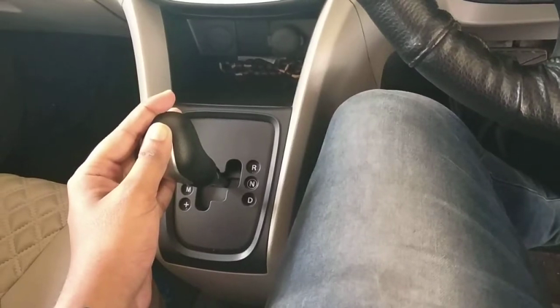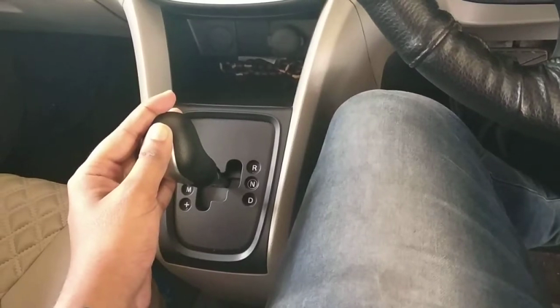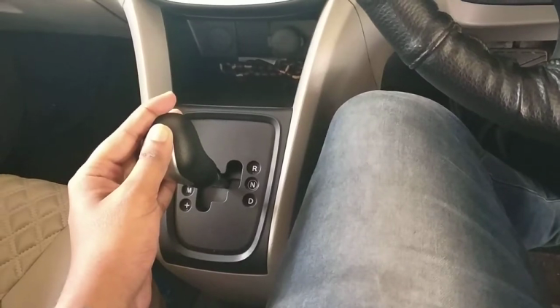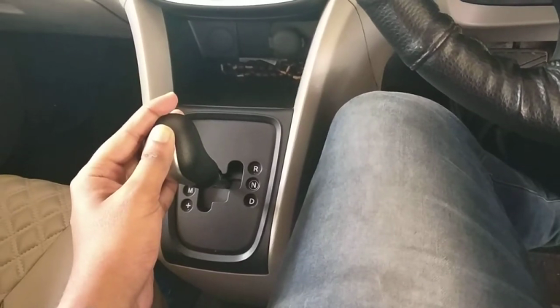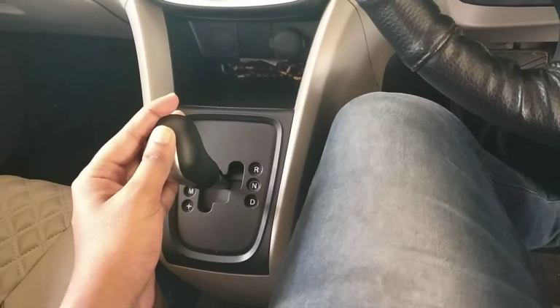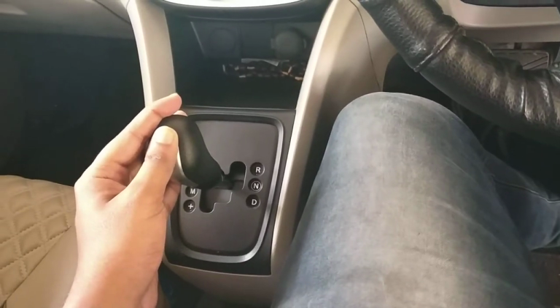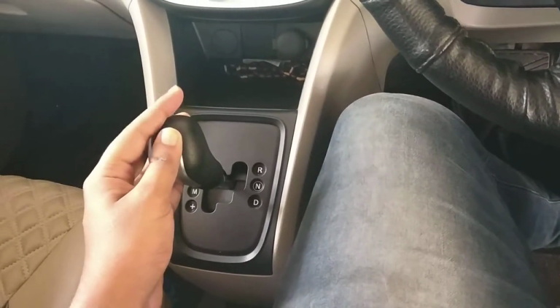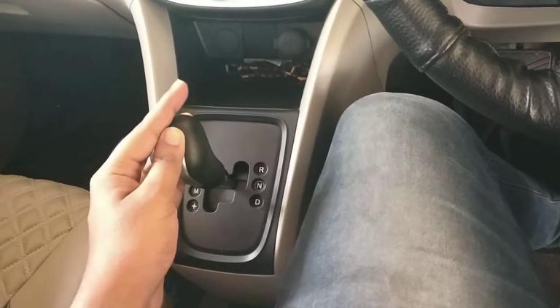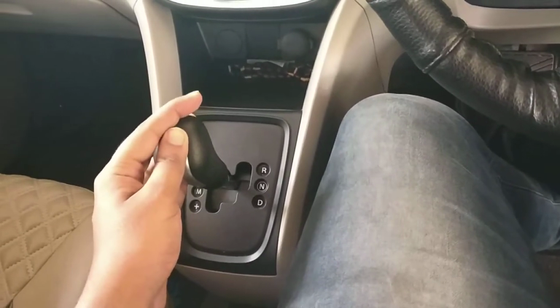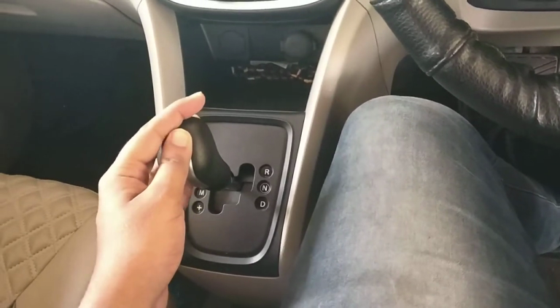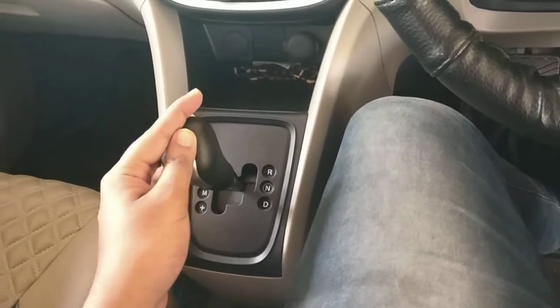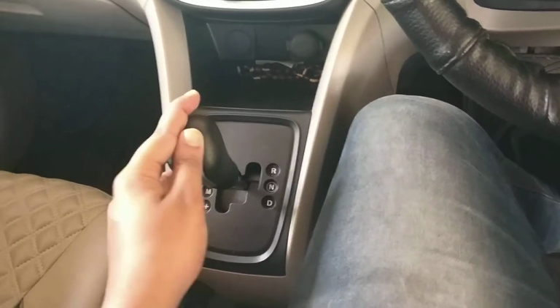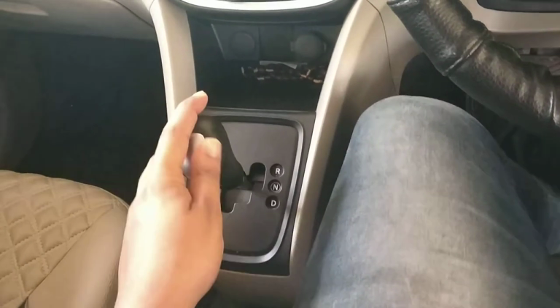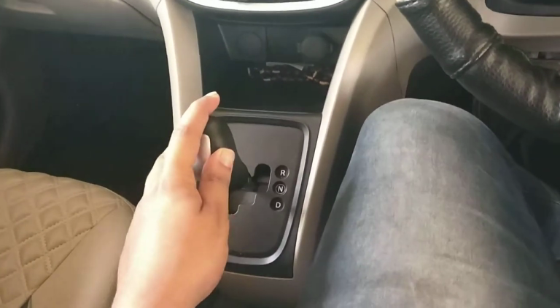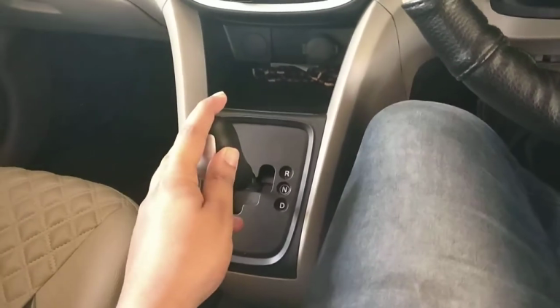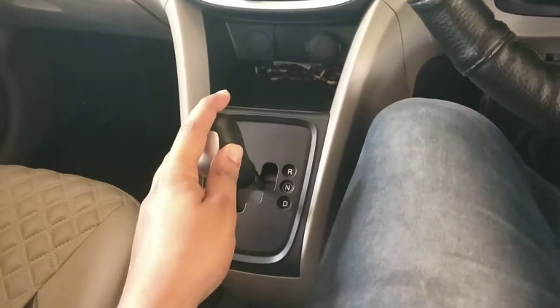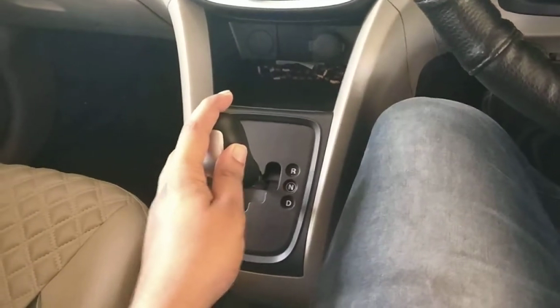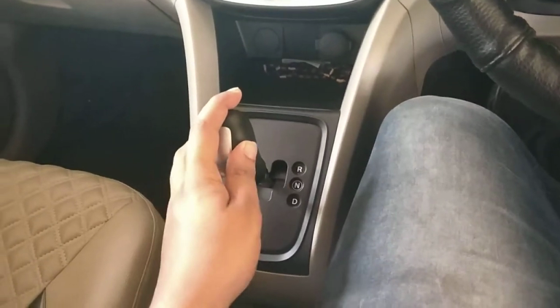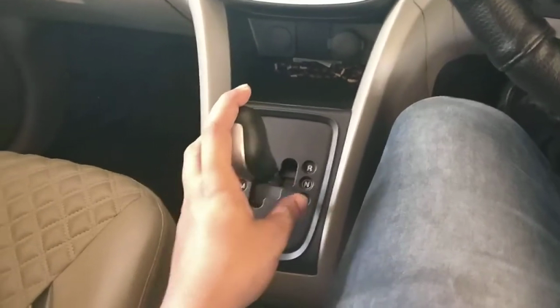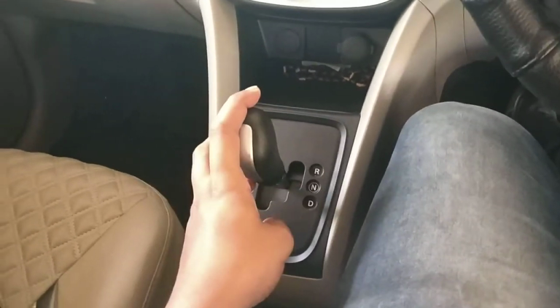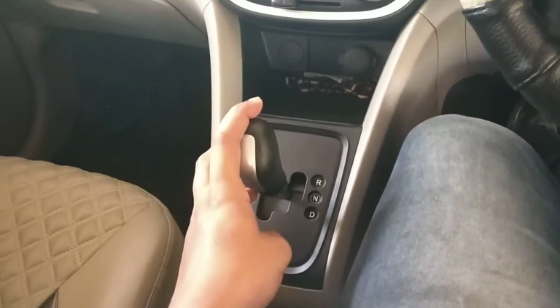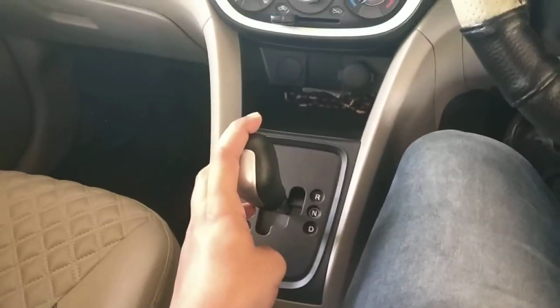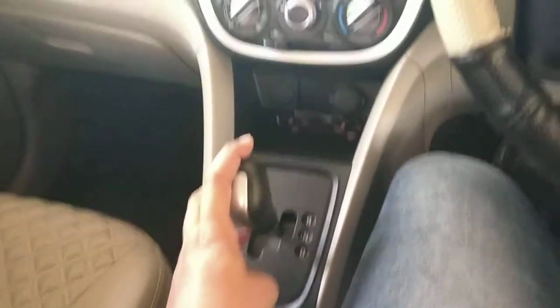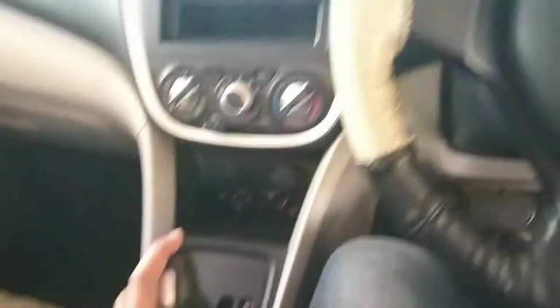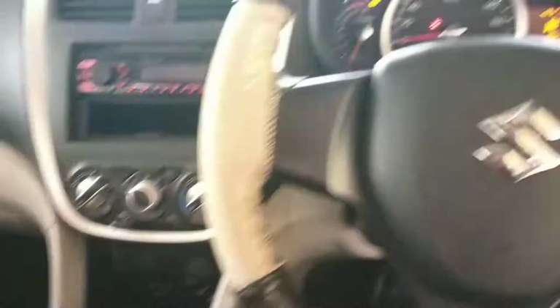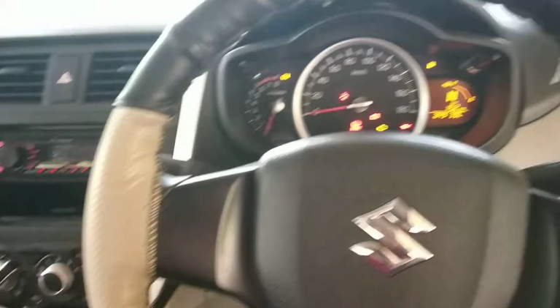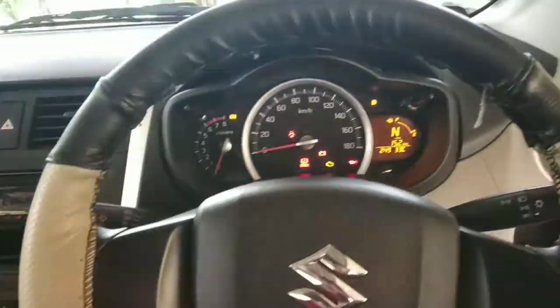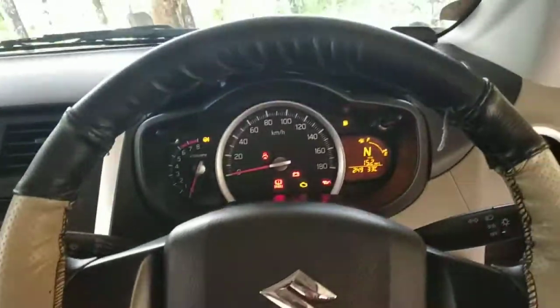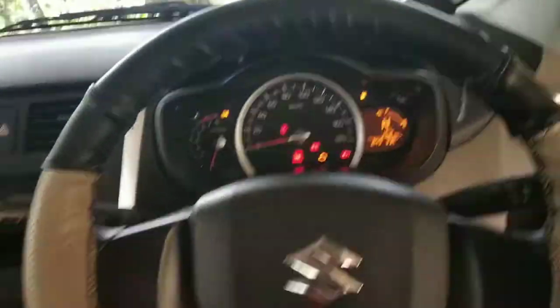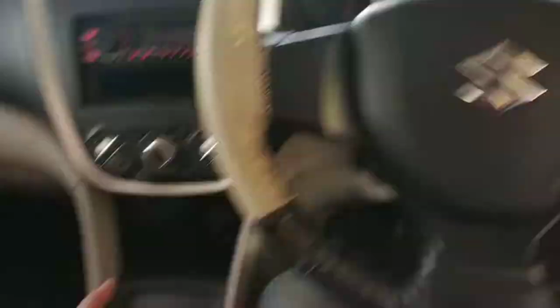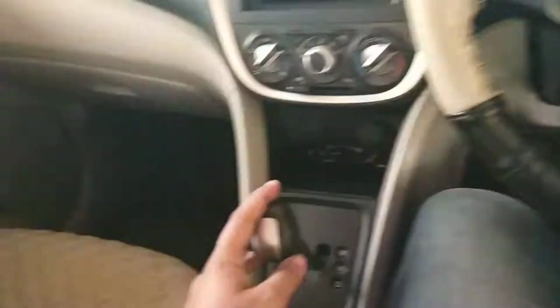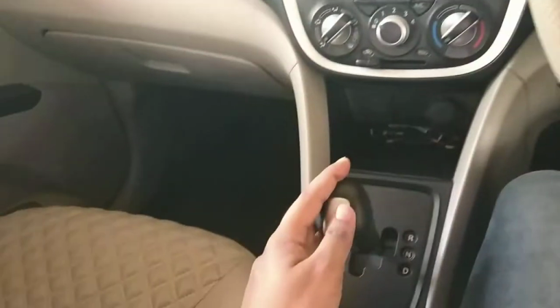Hi guys! In this video, we will be able to do an automatic one and go and use an EMT.